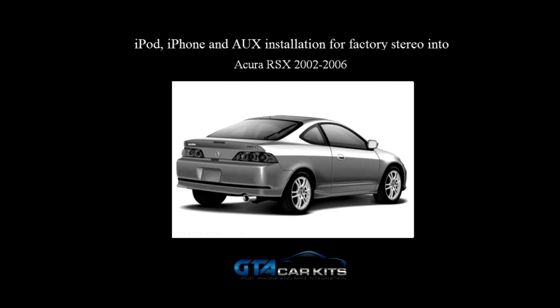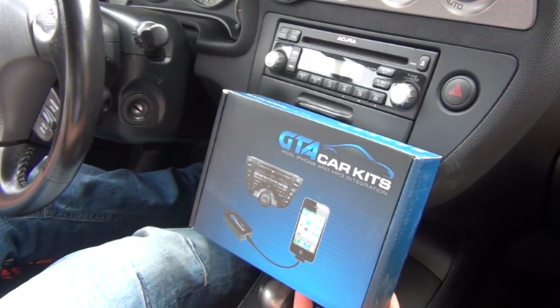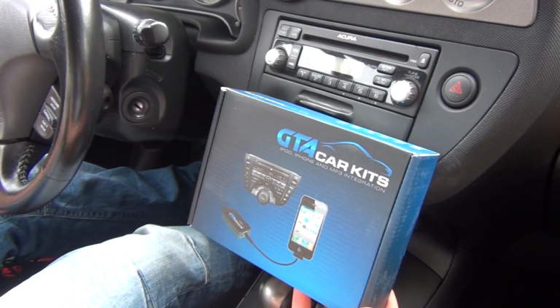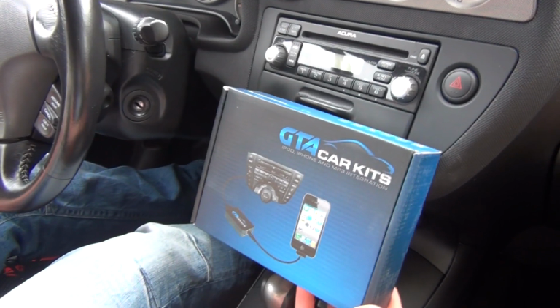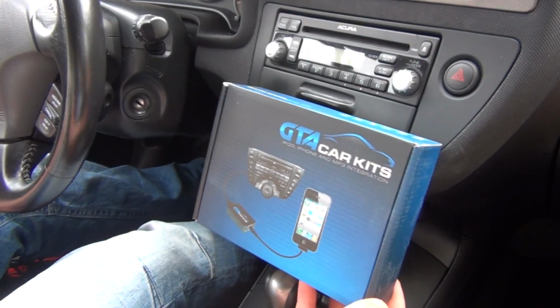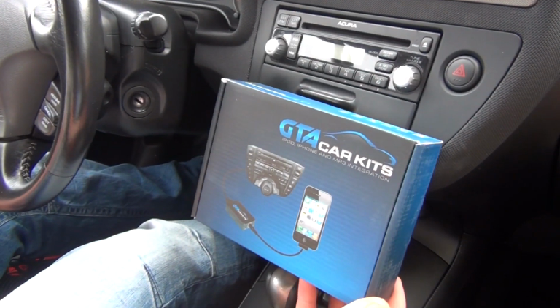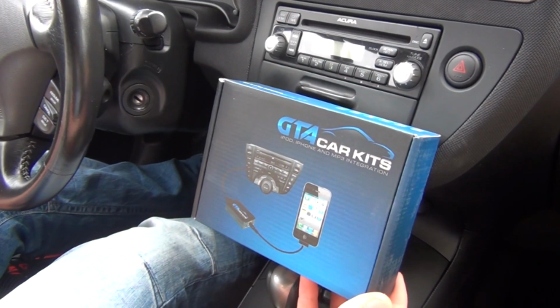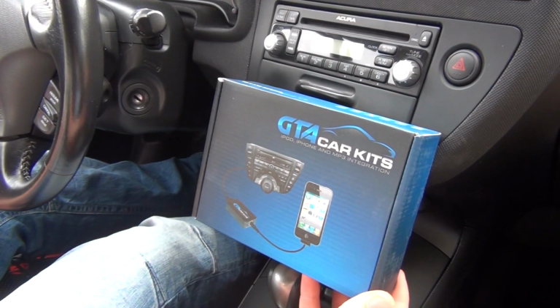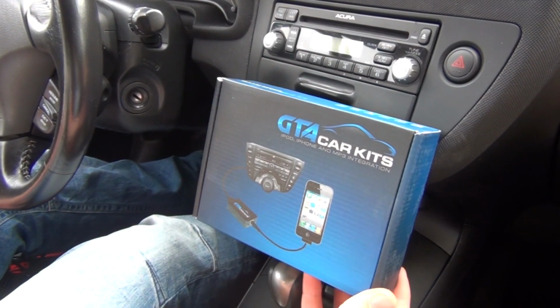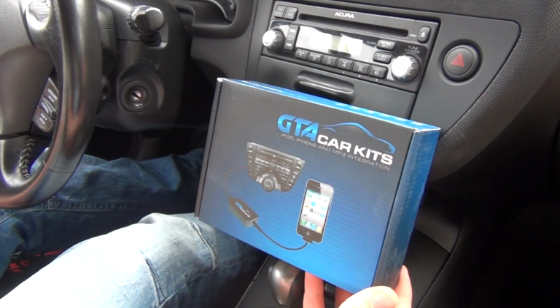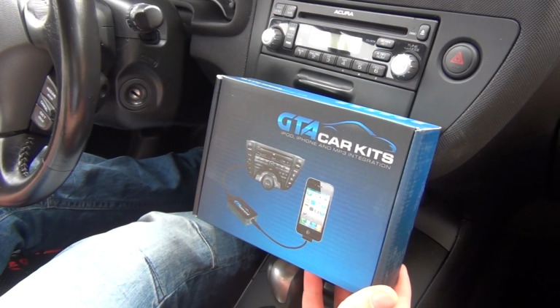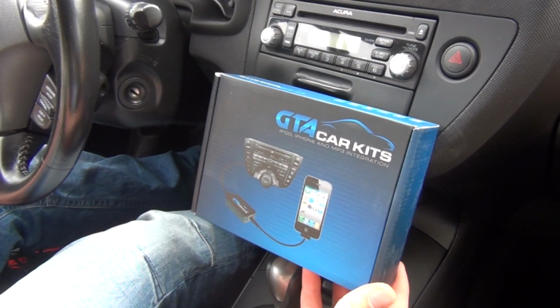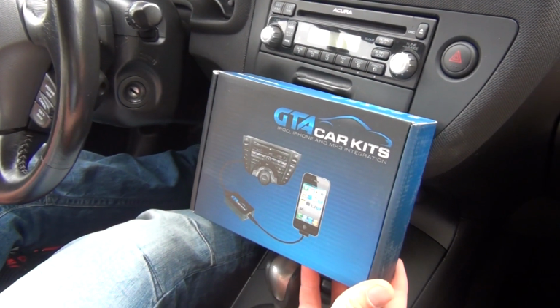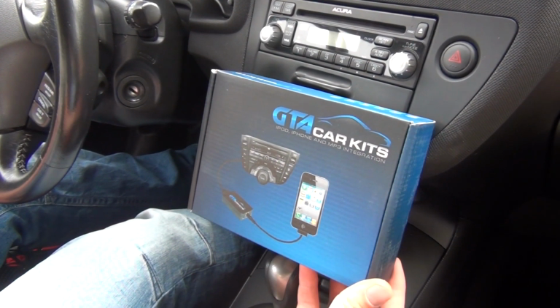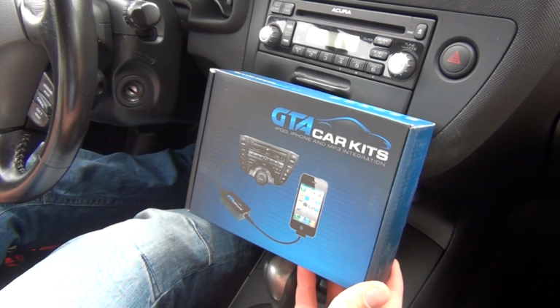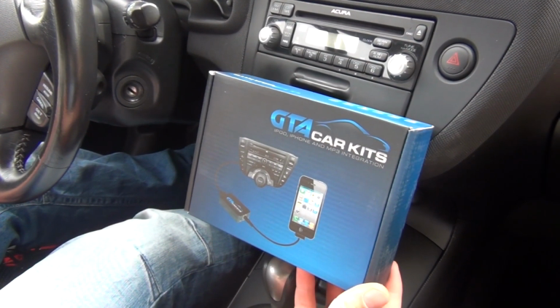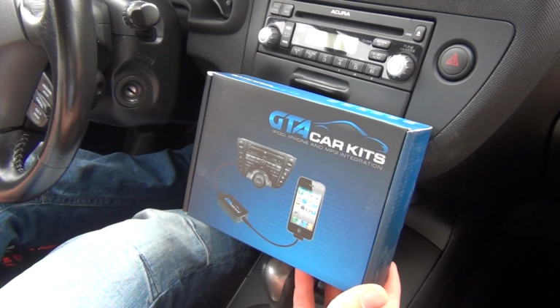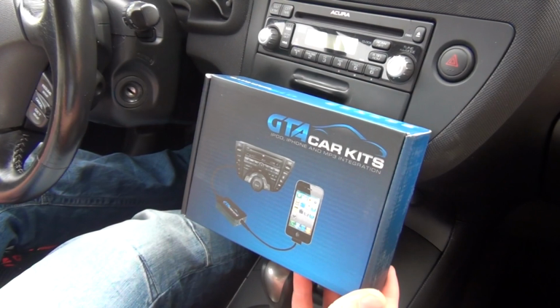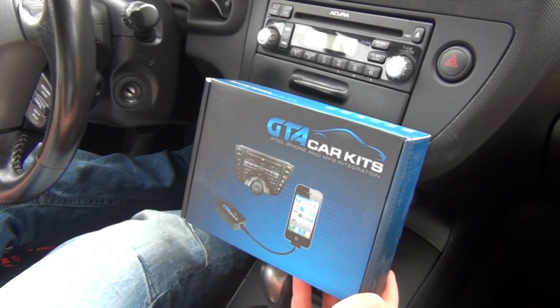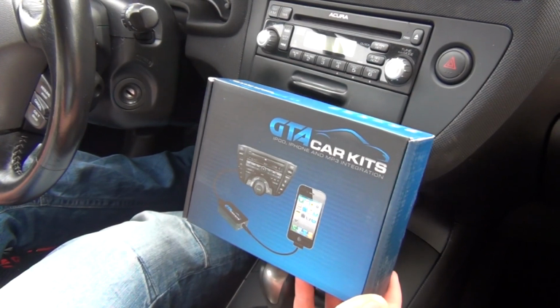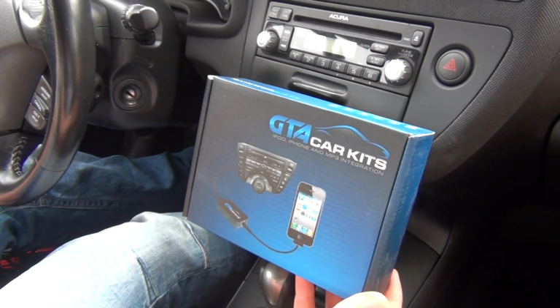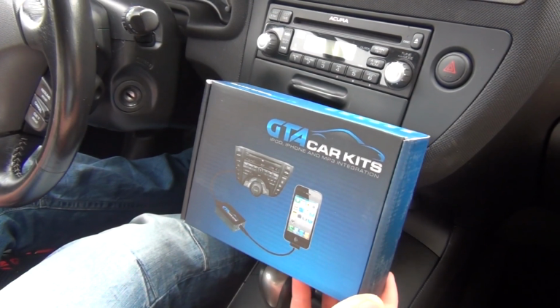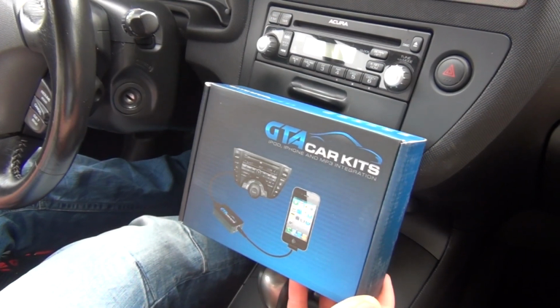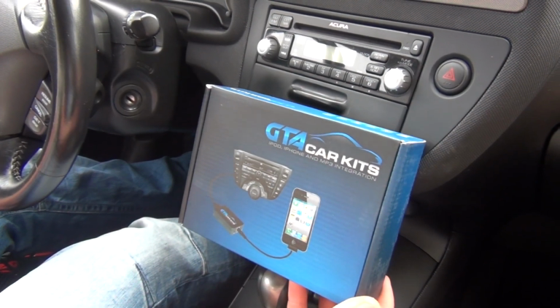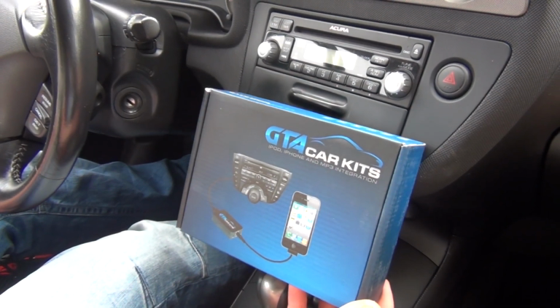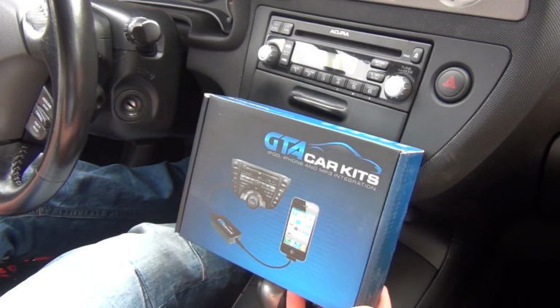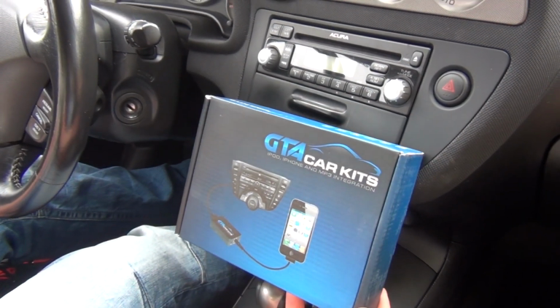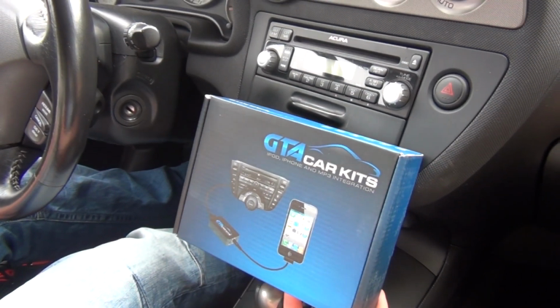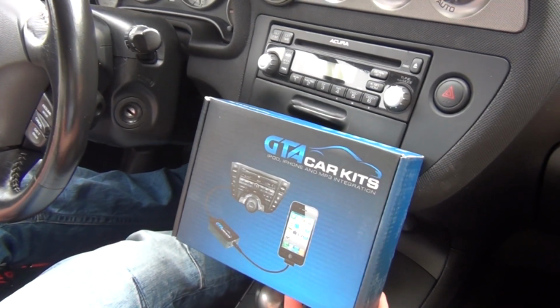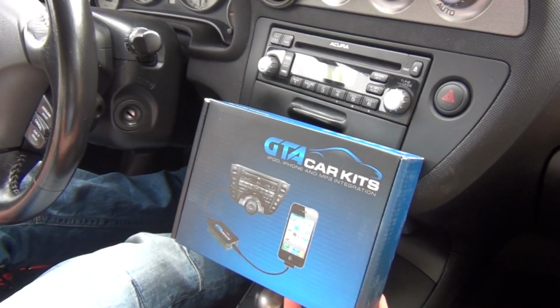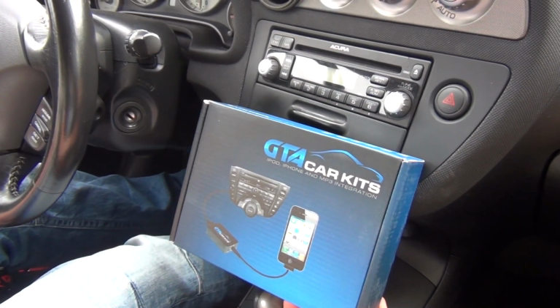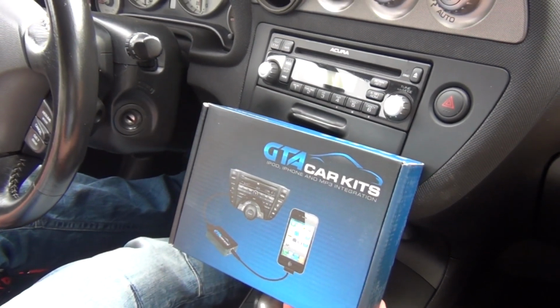Hello everybody, today we're doing a video for GTA Car Kits in the 2006 Acura RSX.